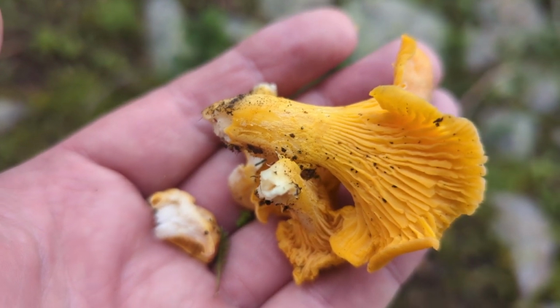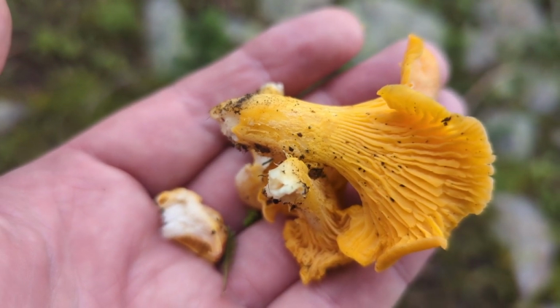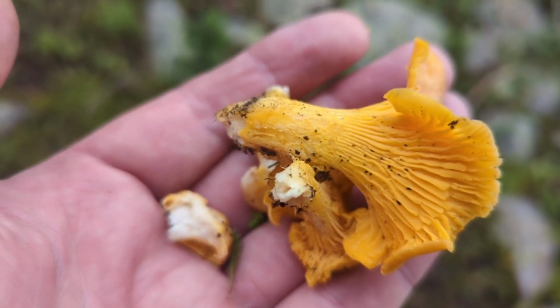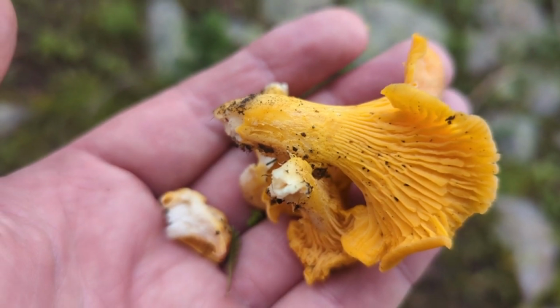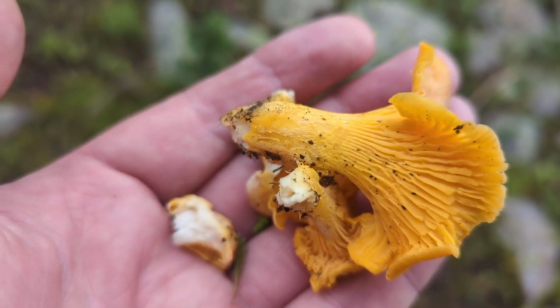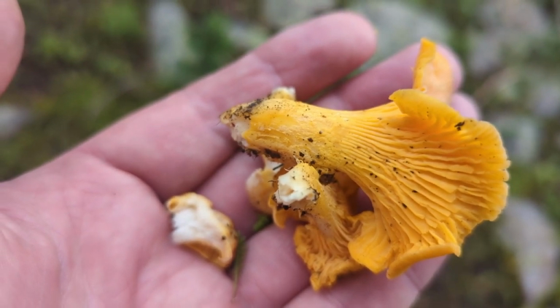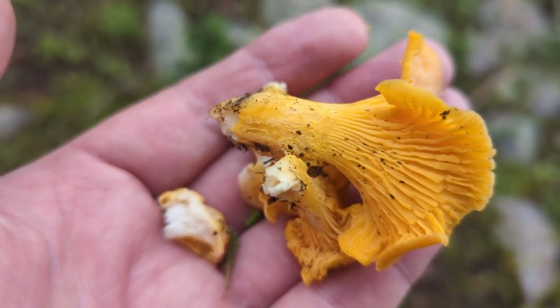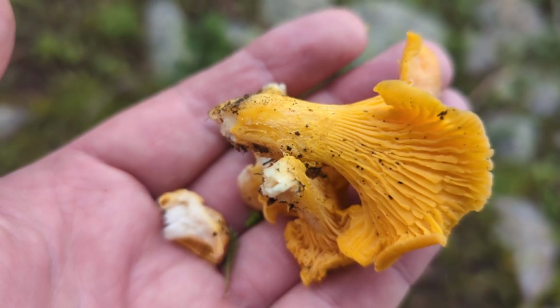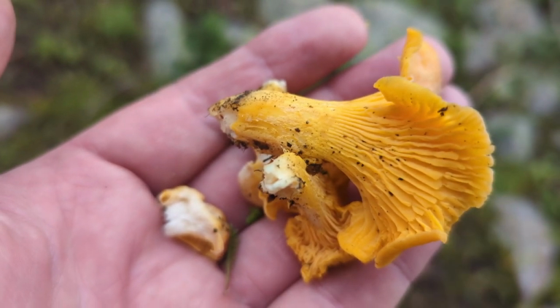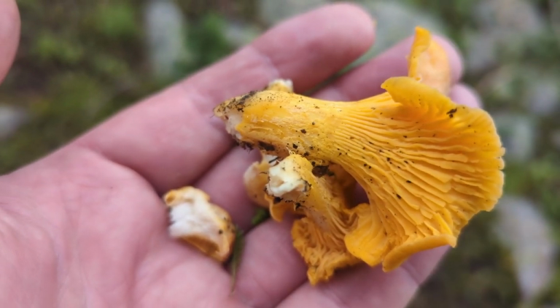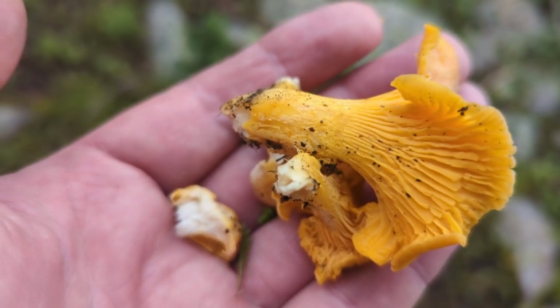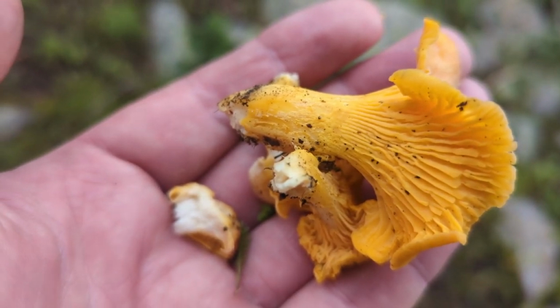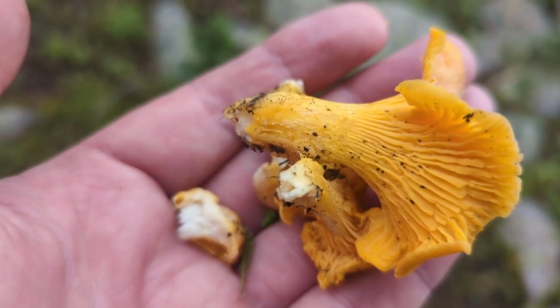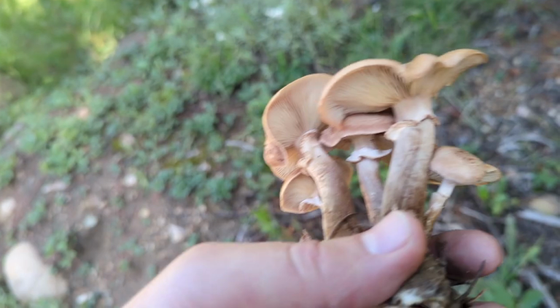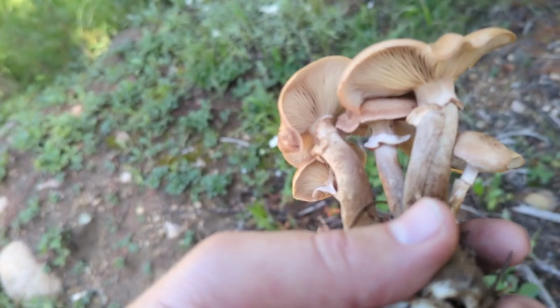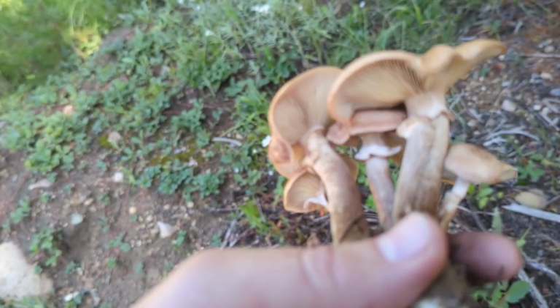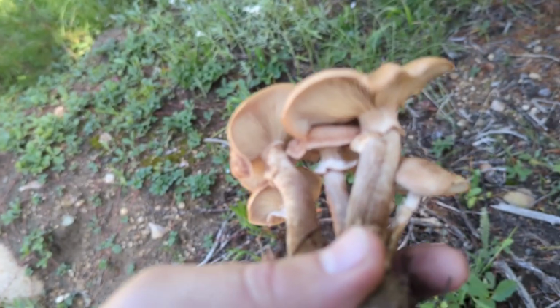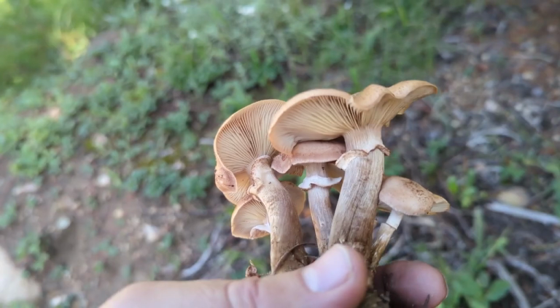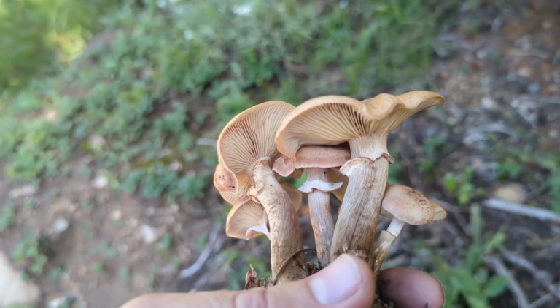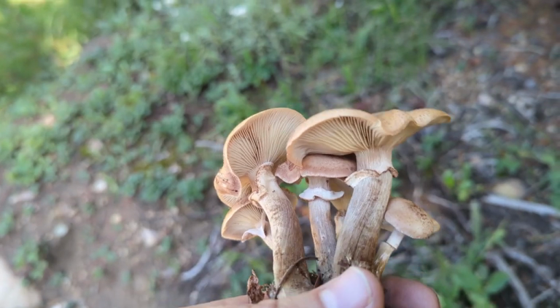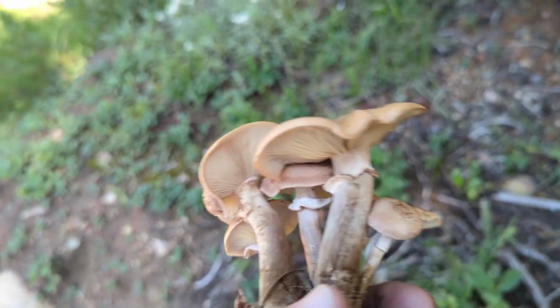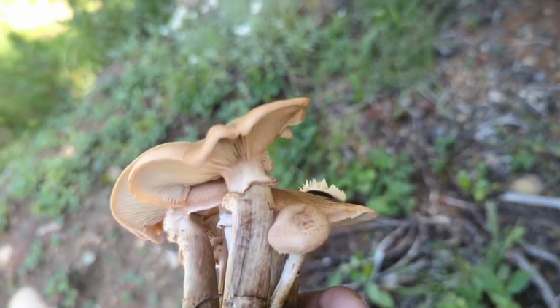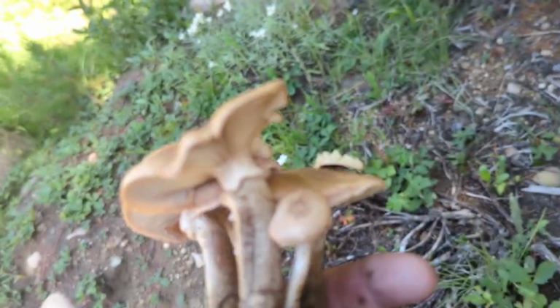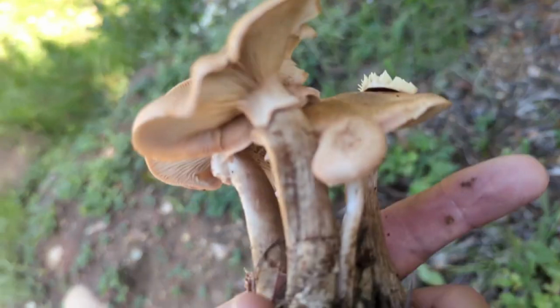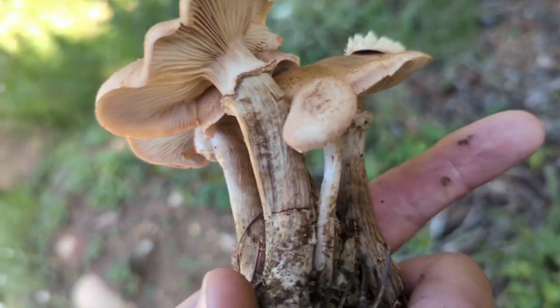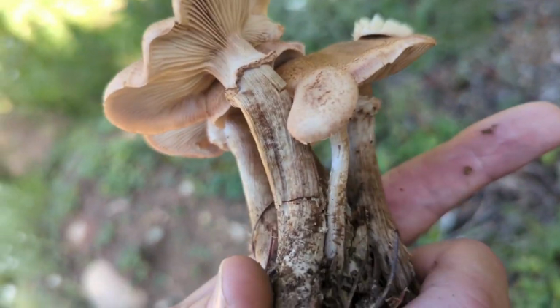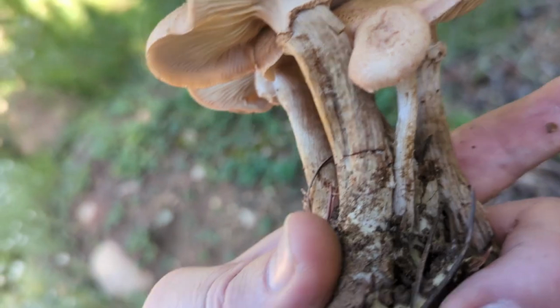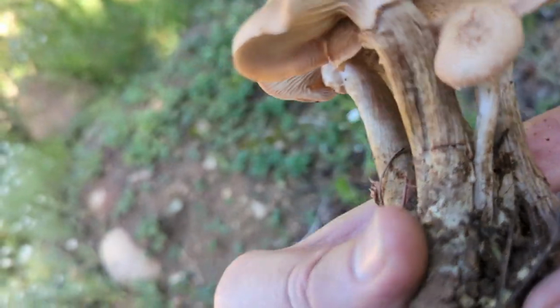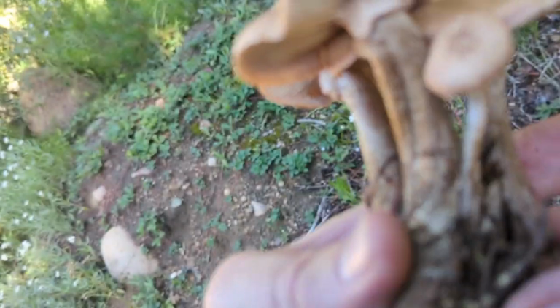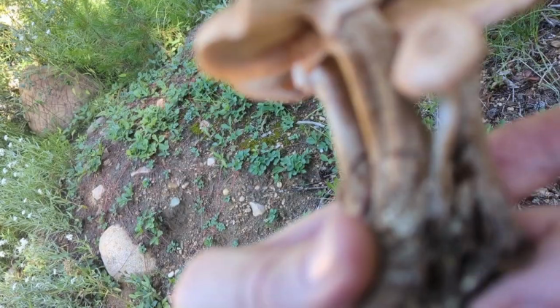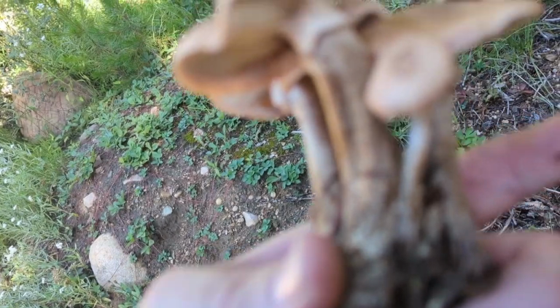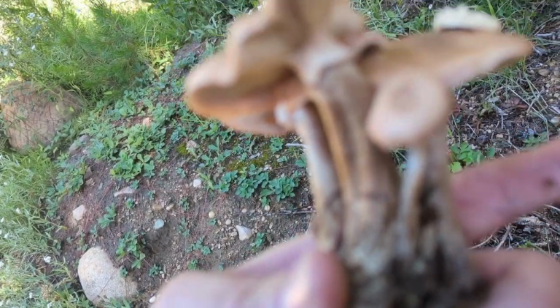I'm still looking forward to trying those. We've got the rings. This might be a honey mushroom.